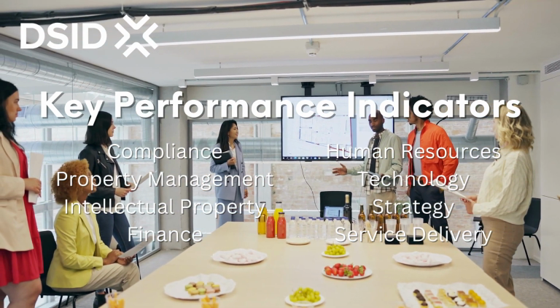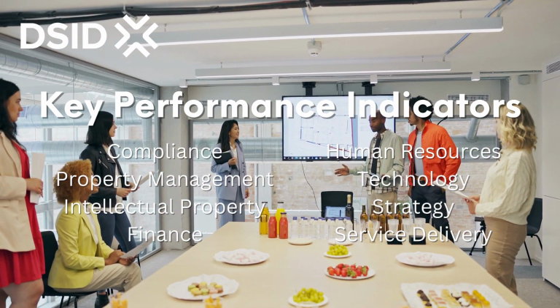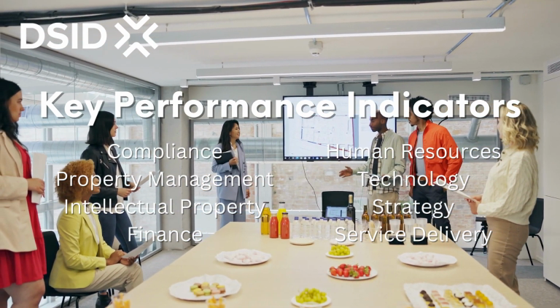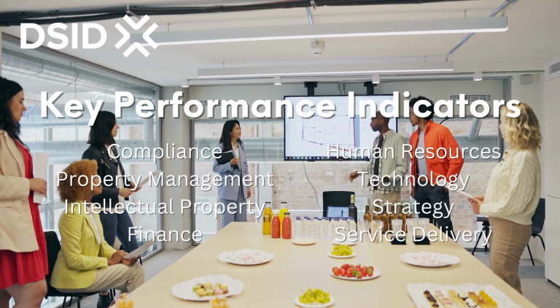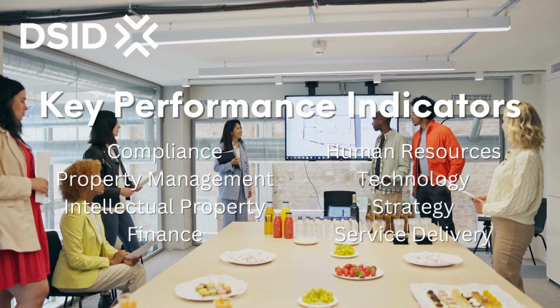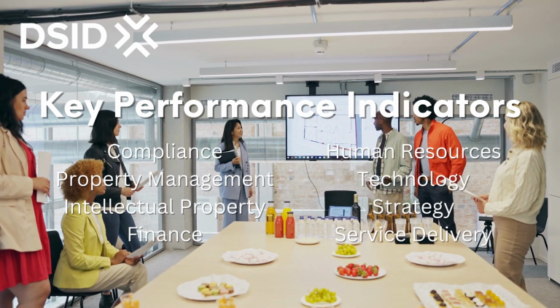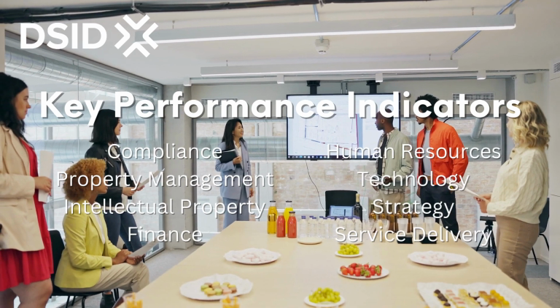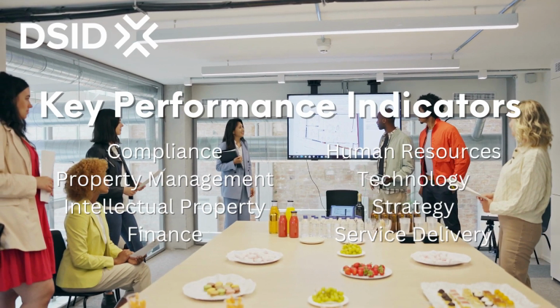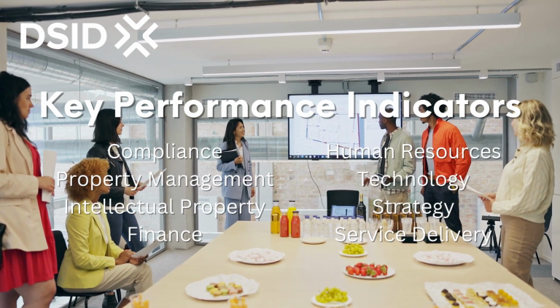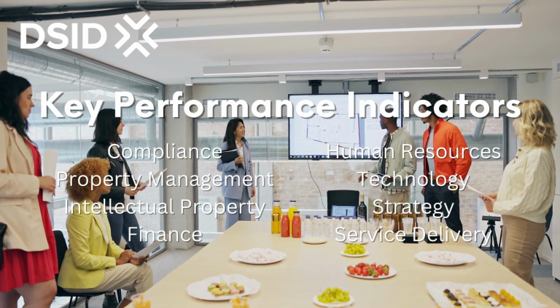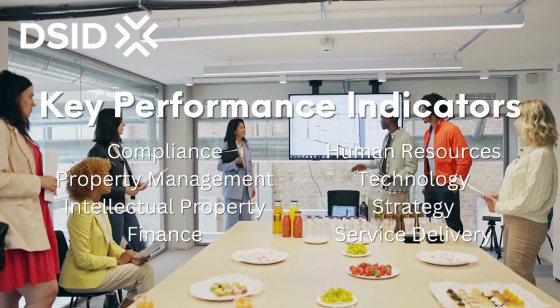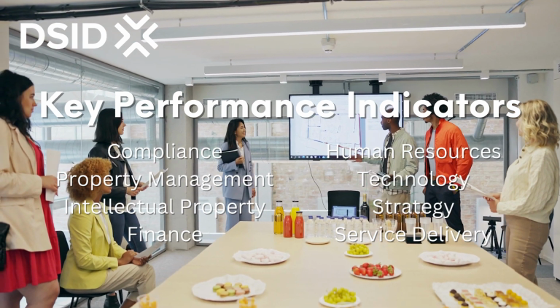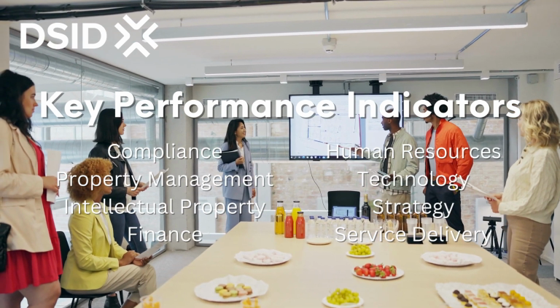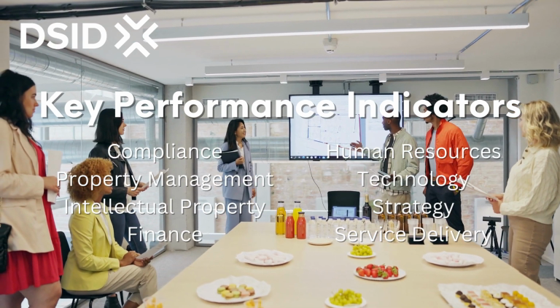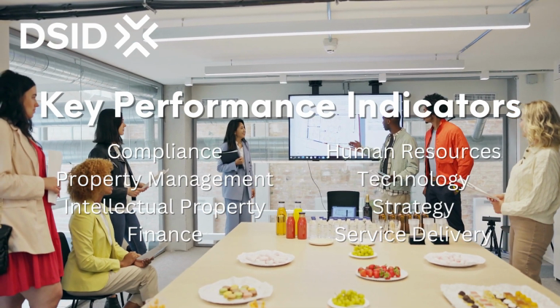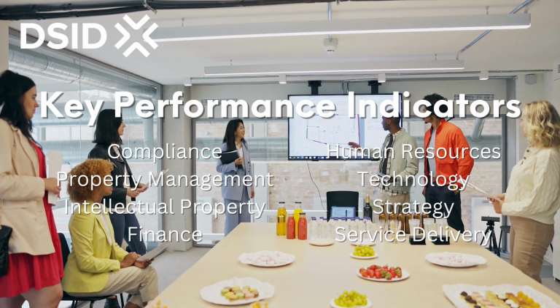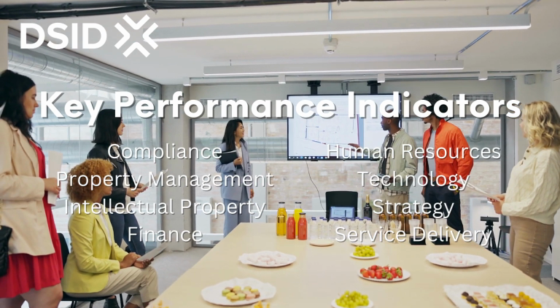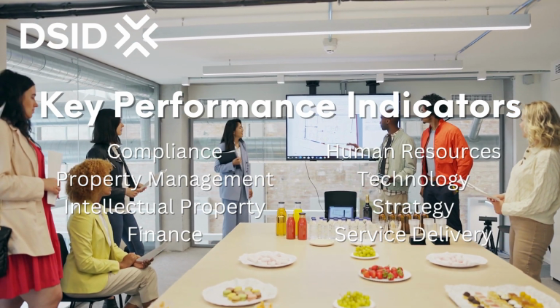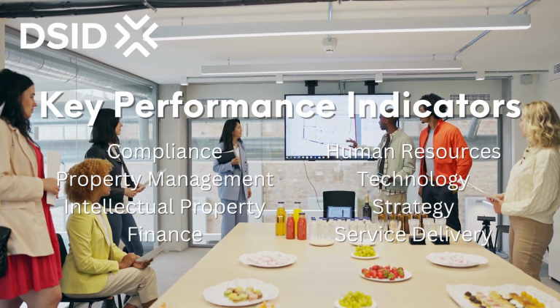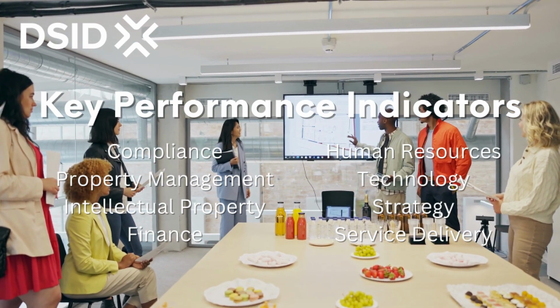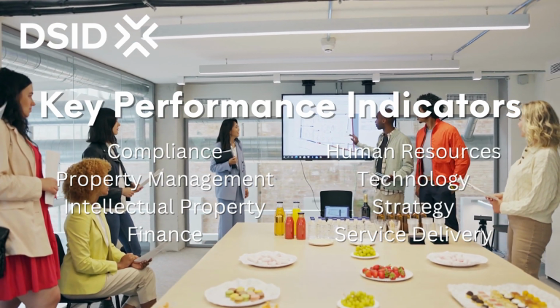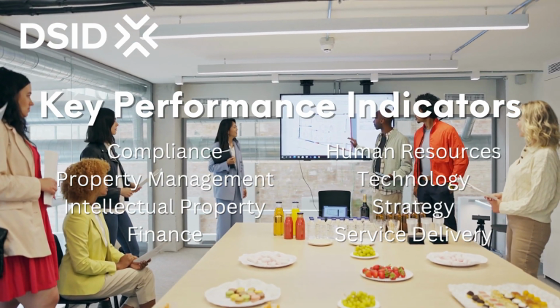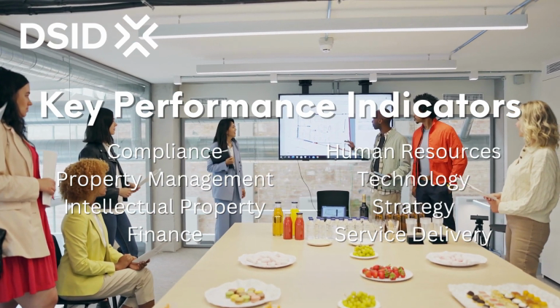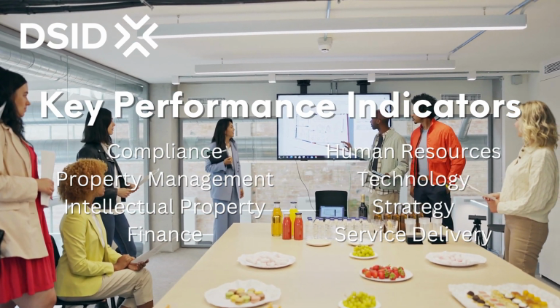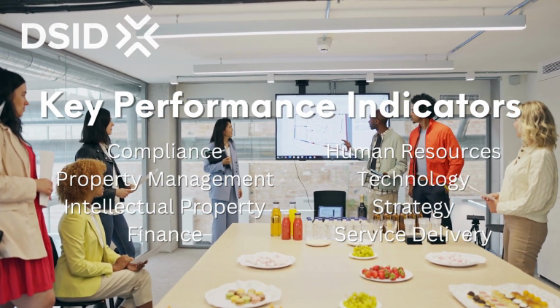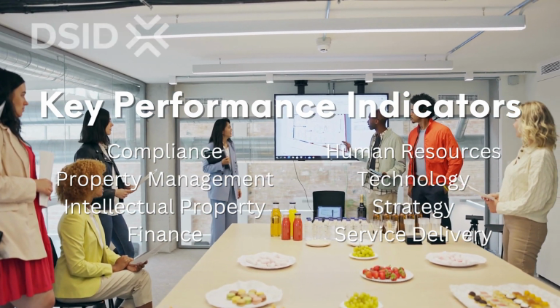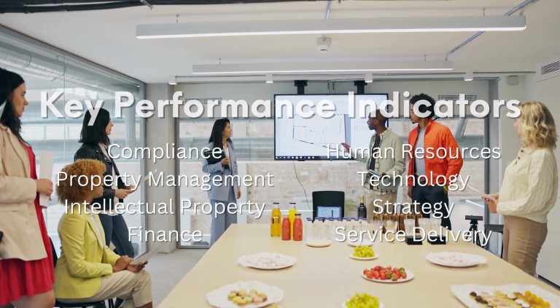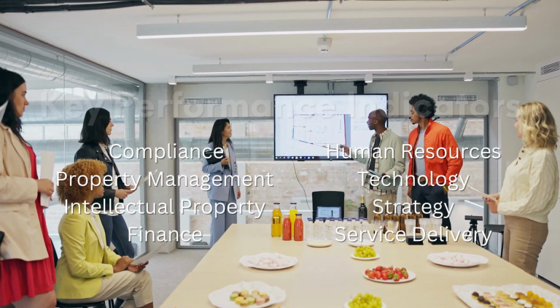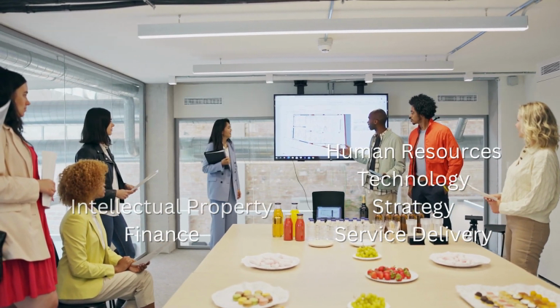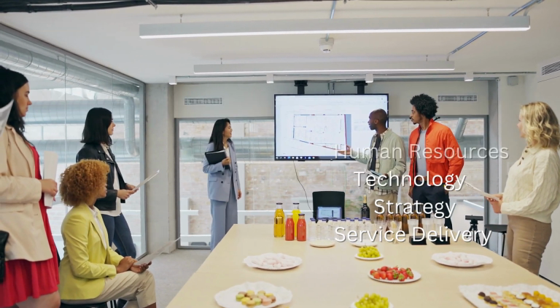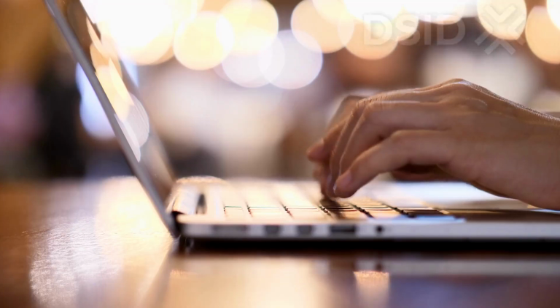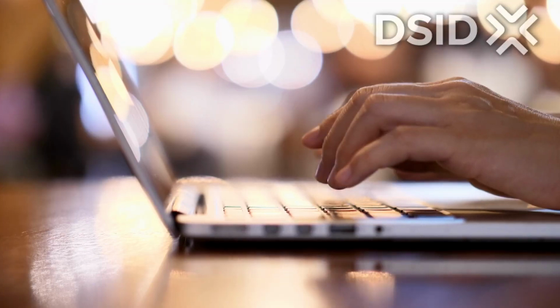Additional key performance indicators include human resources, technology, business strategy, and service delivery.